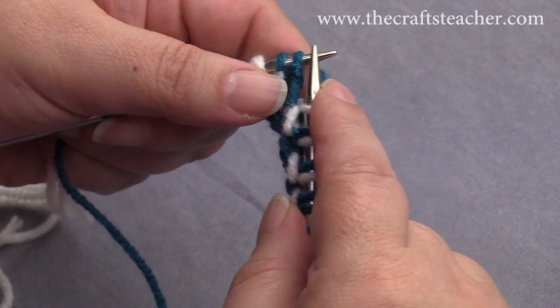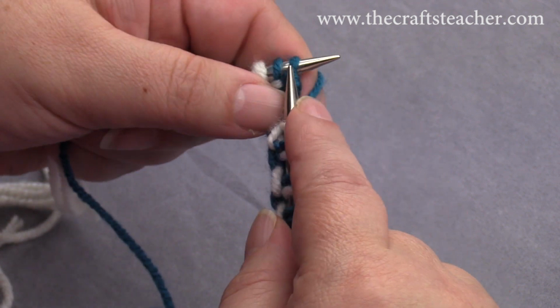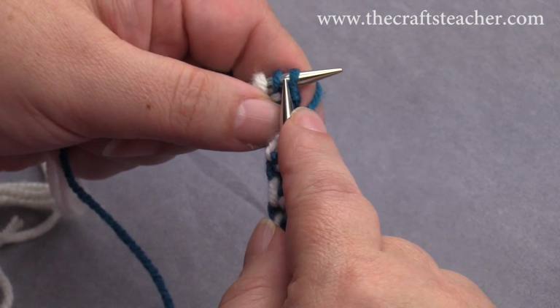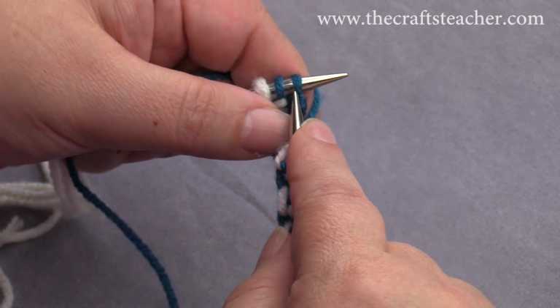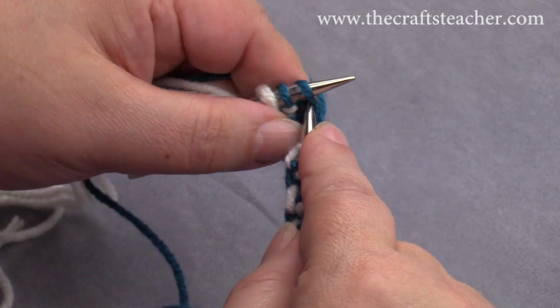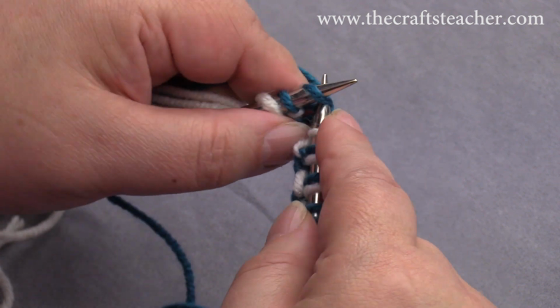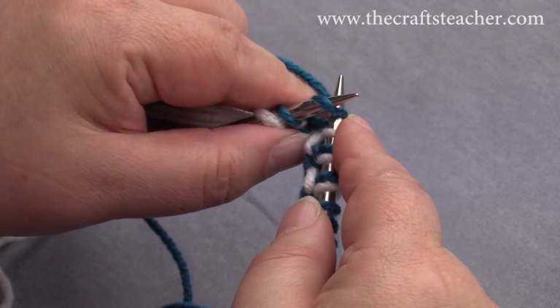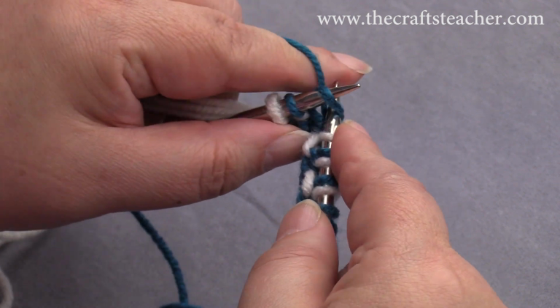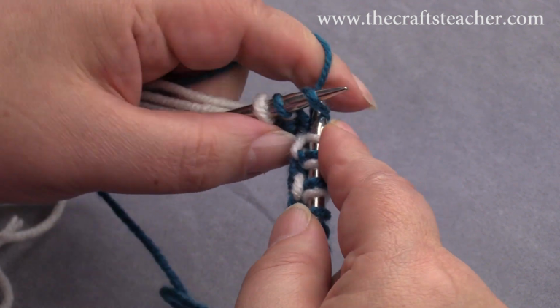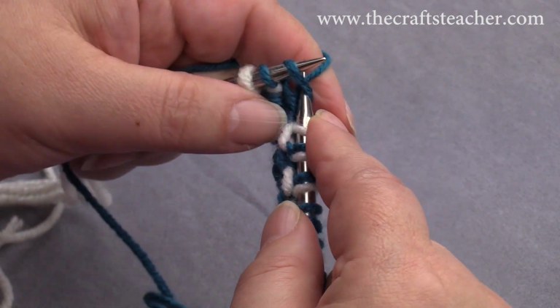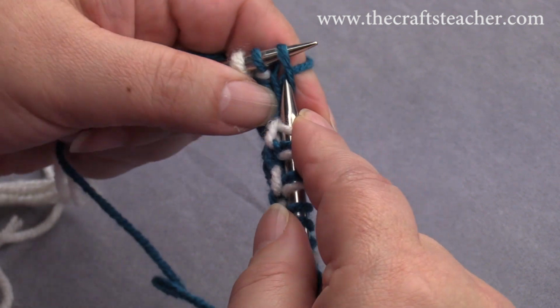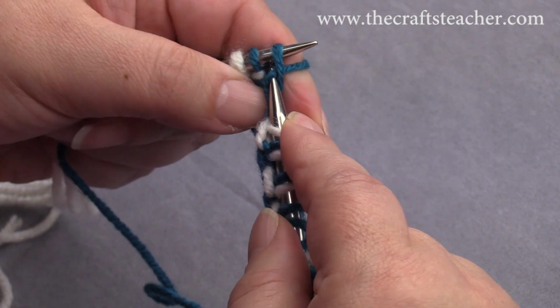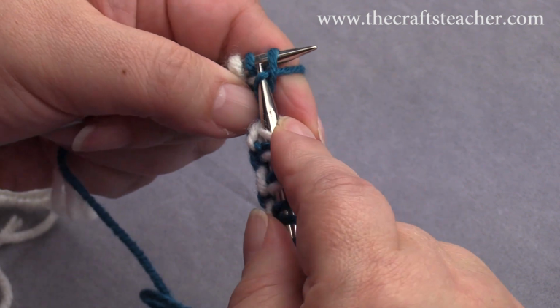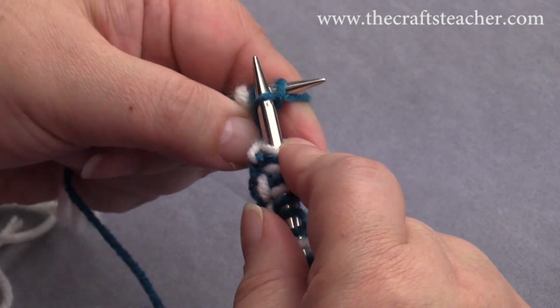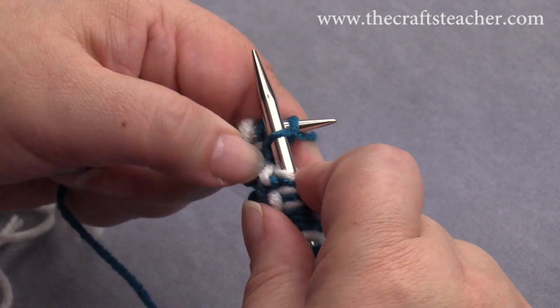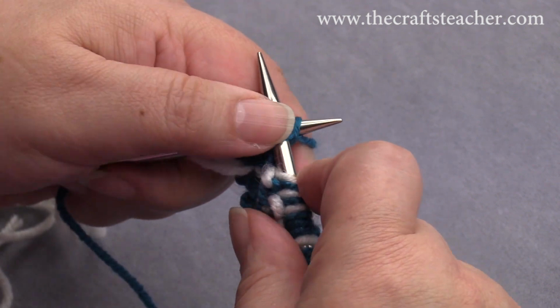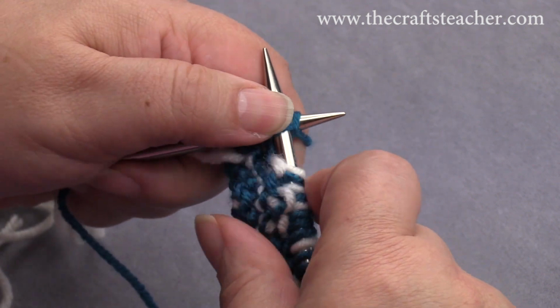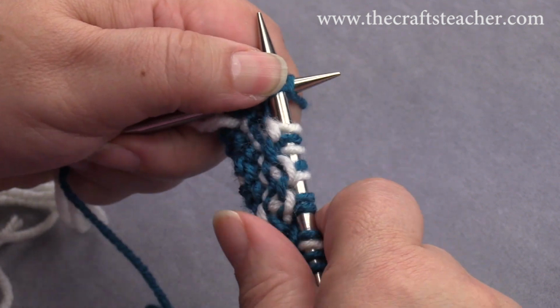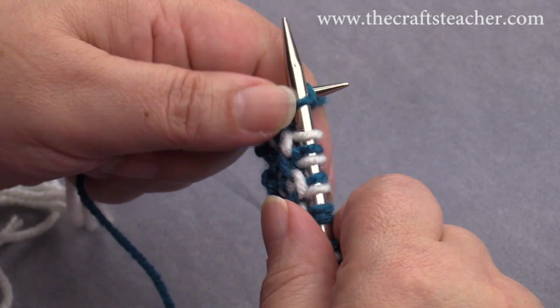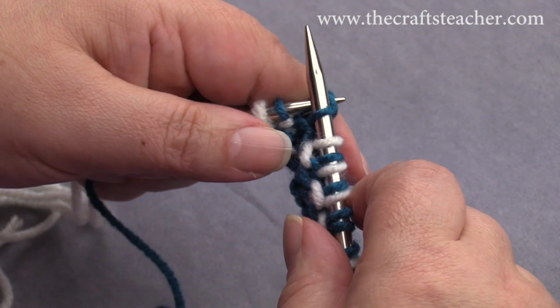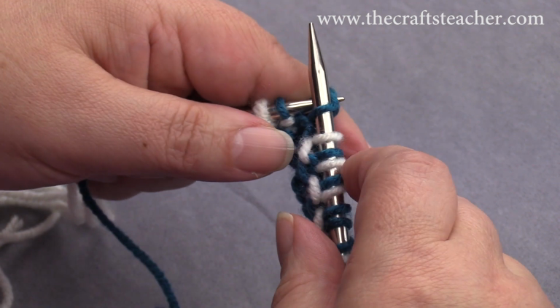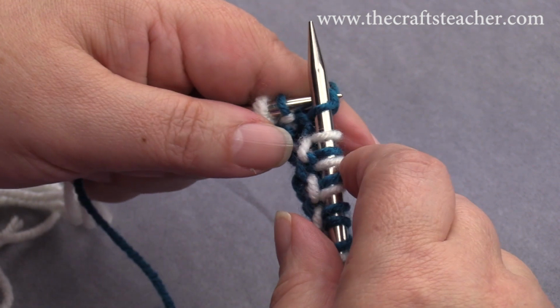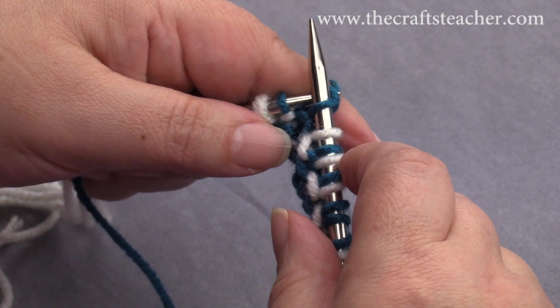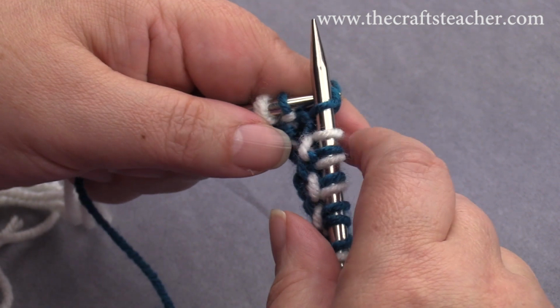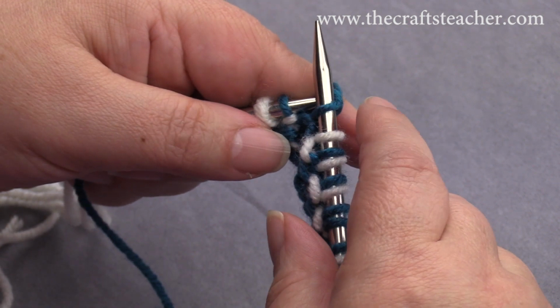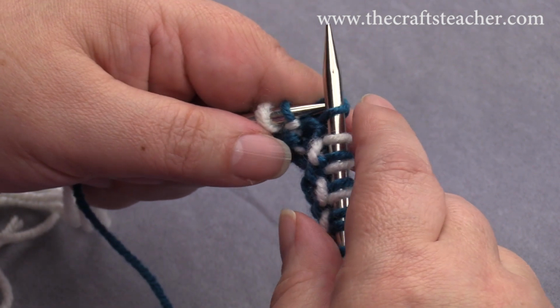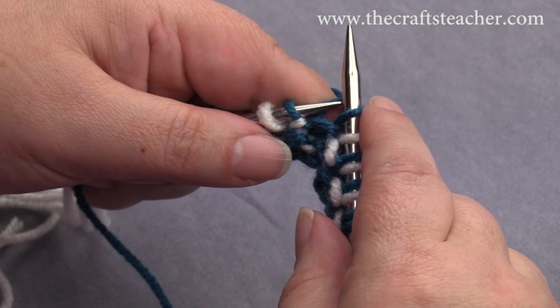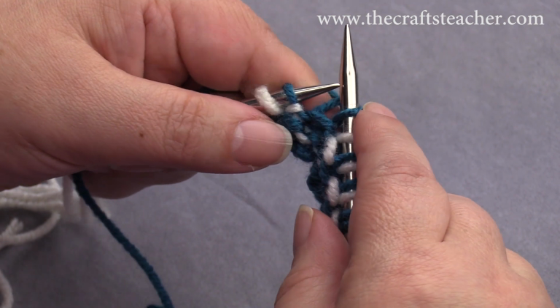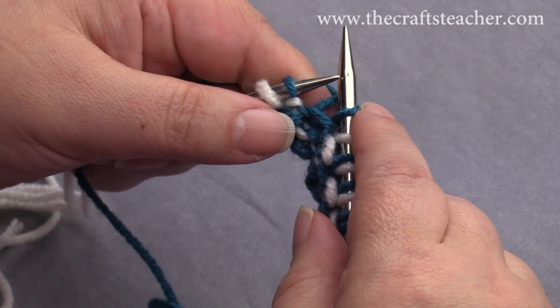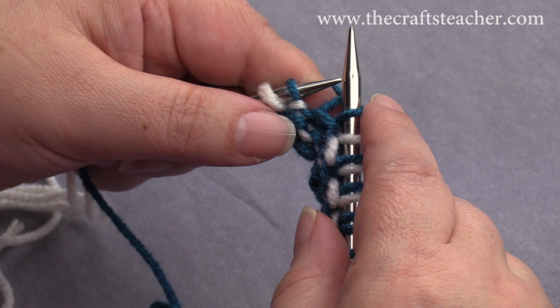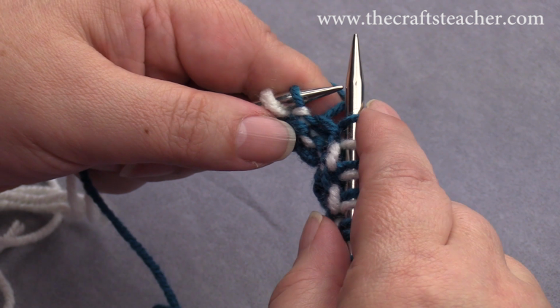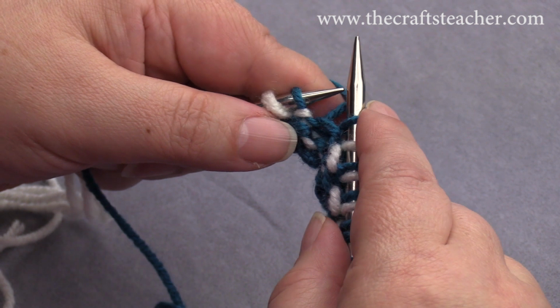We are almost at the end of the row again. This is actually the last stitch of the pattern, so it's knit.